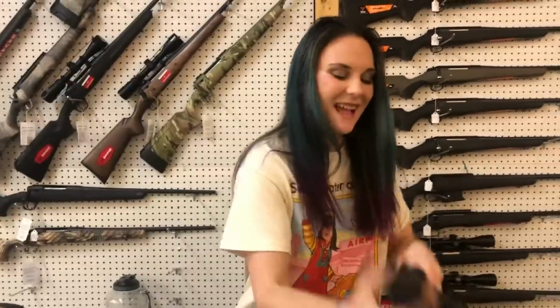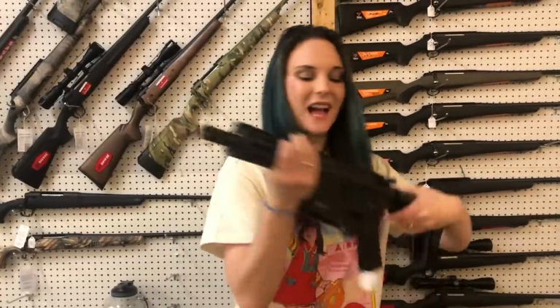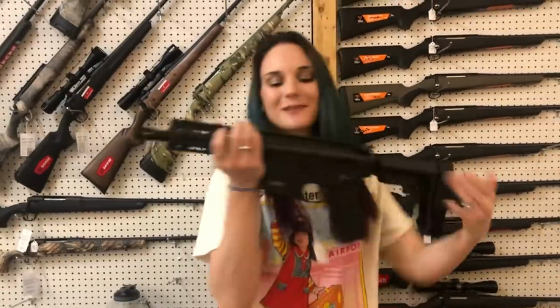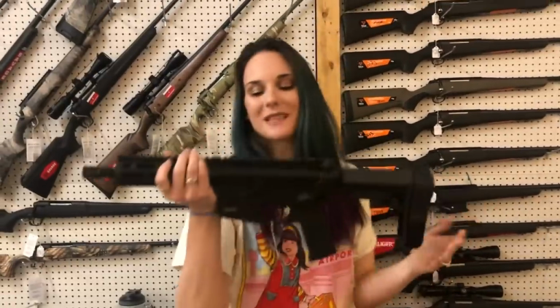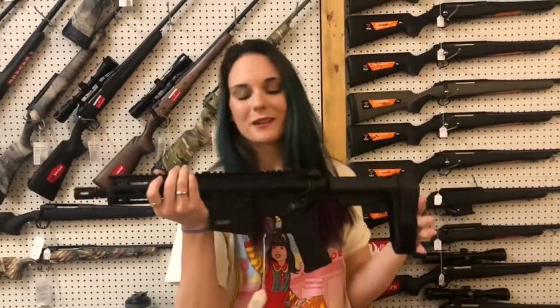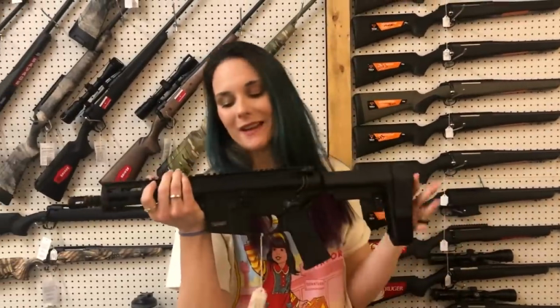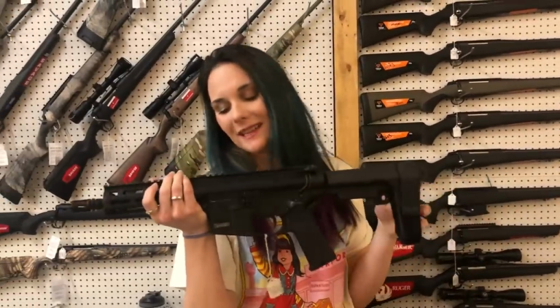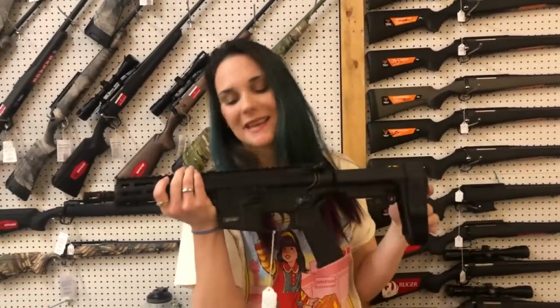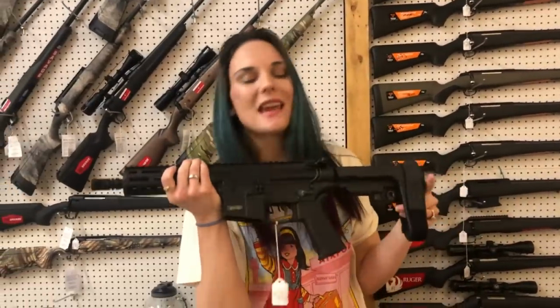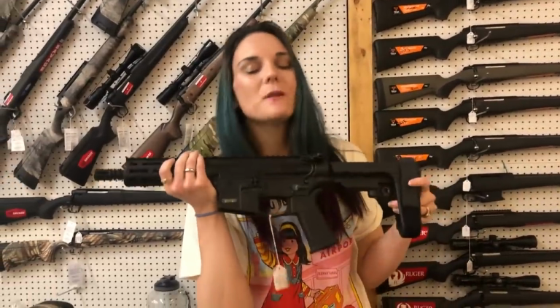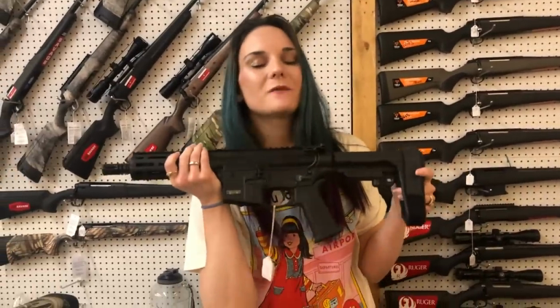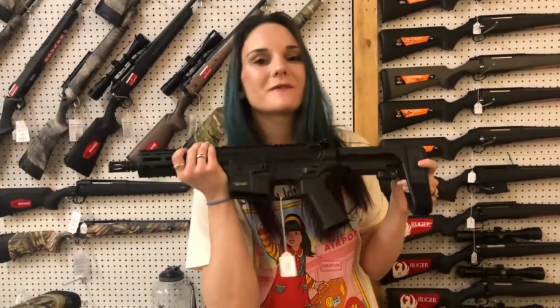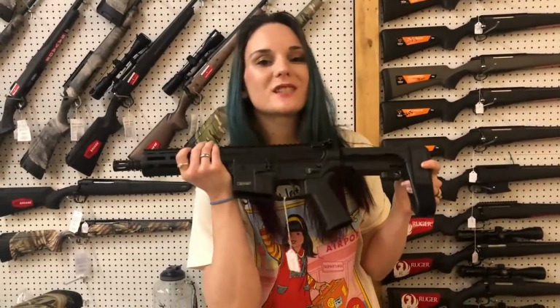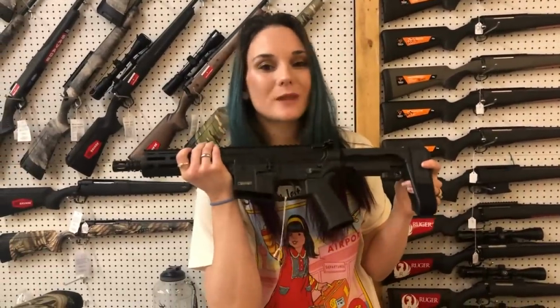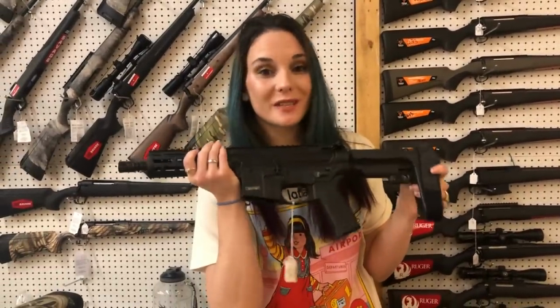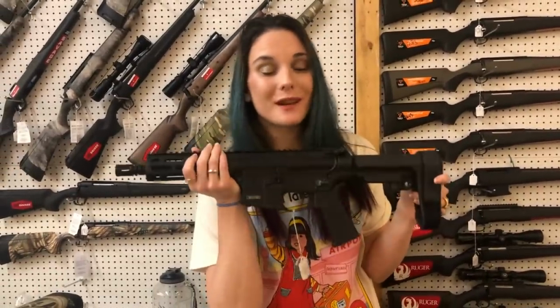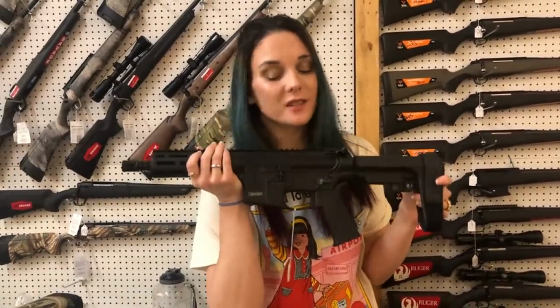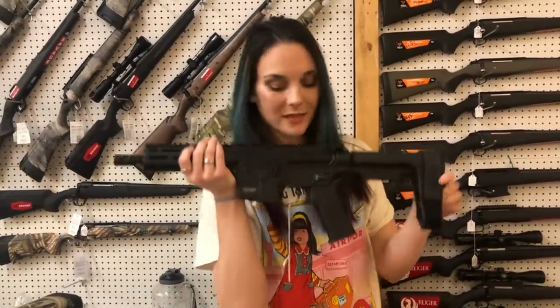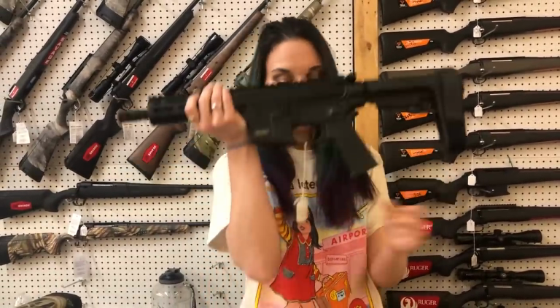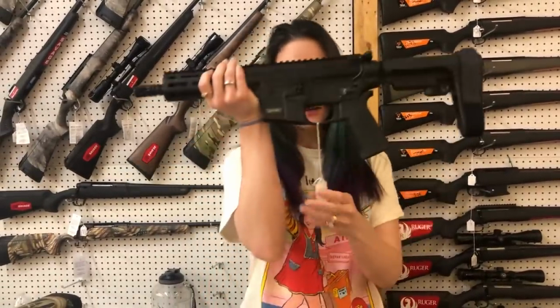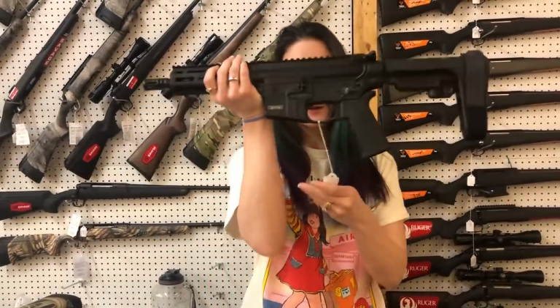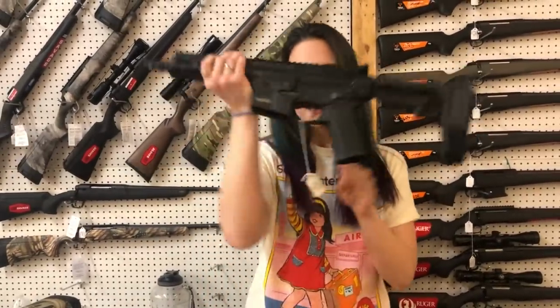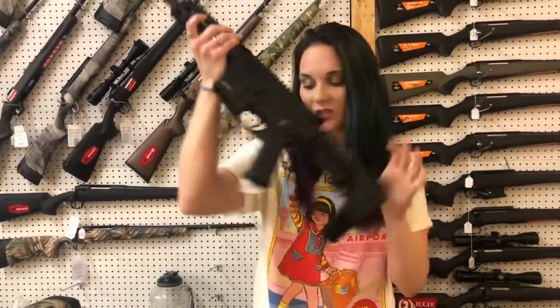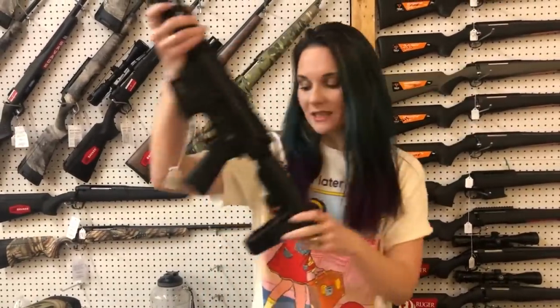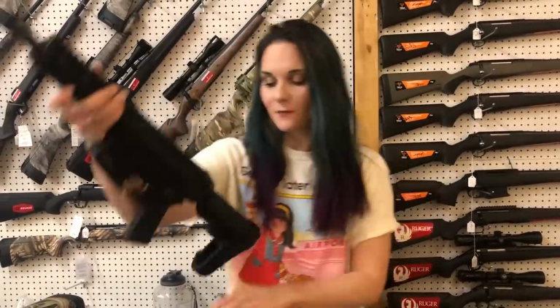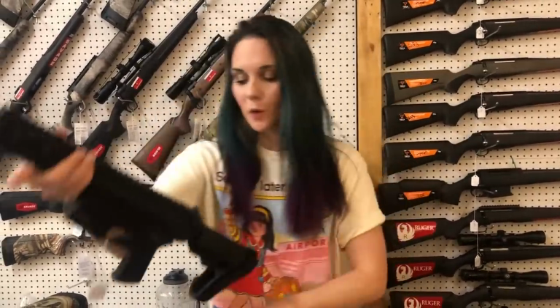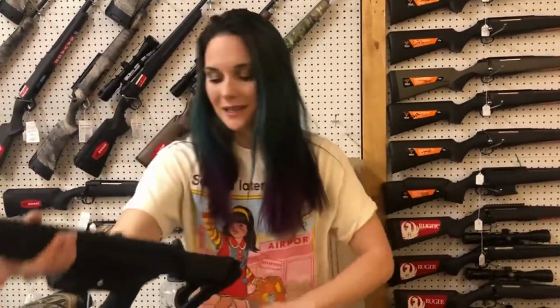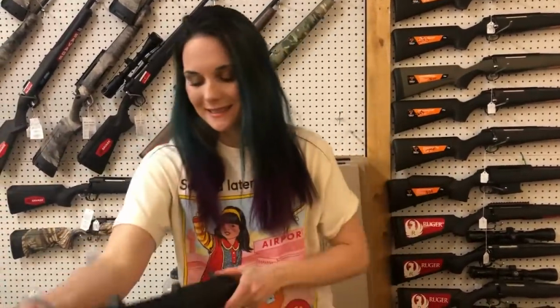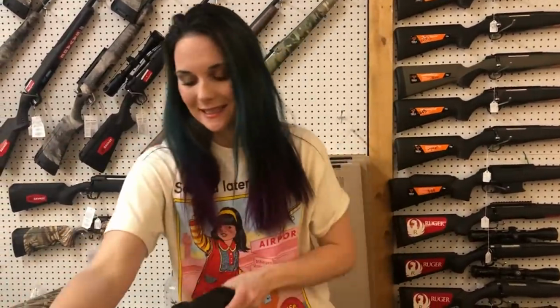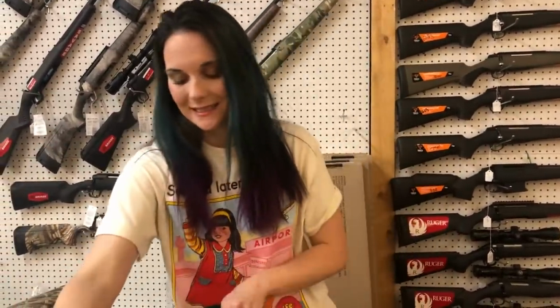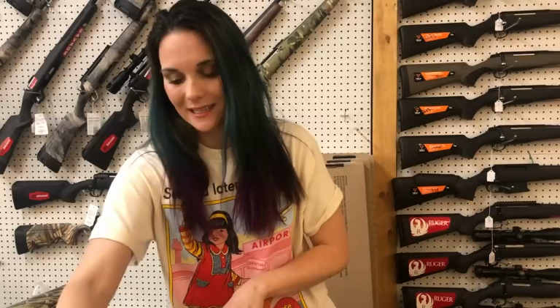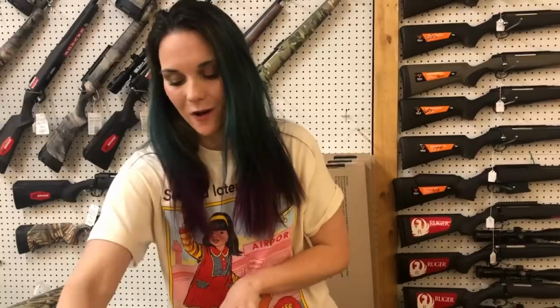Last but definitely not least — M&P 15/22 in the 22 long rifle. She is $460, y'all.